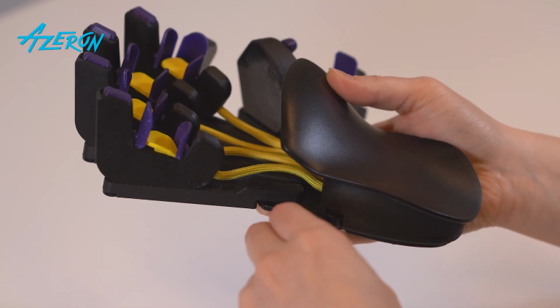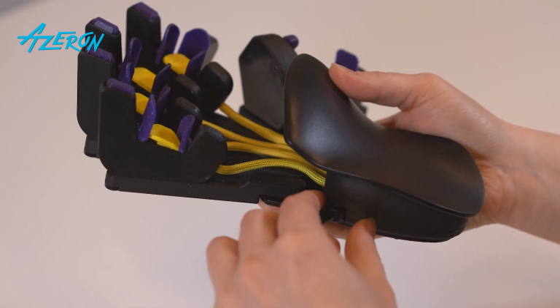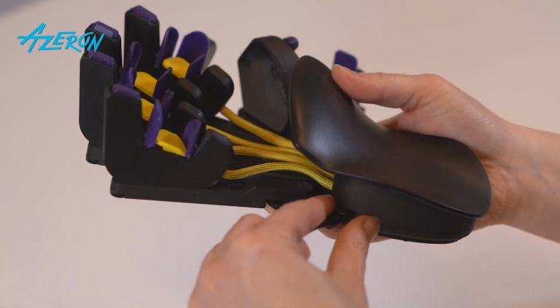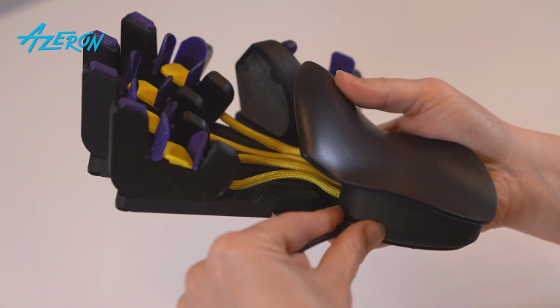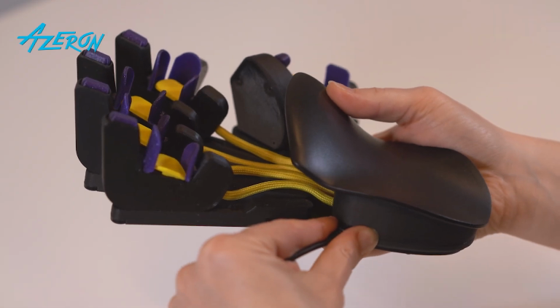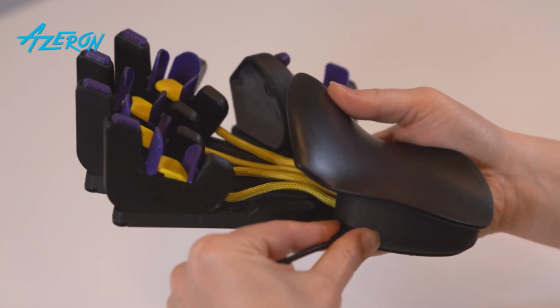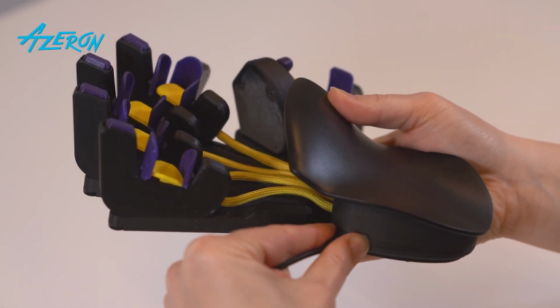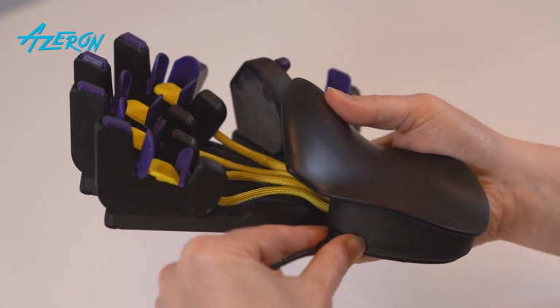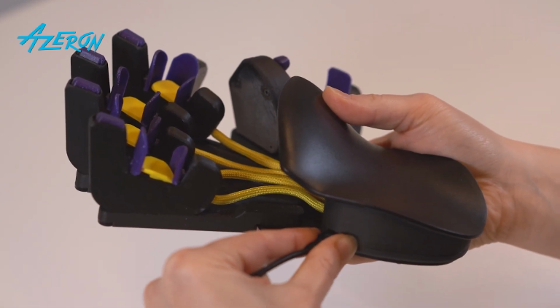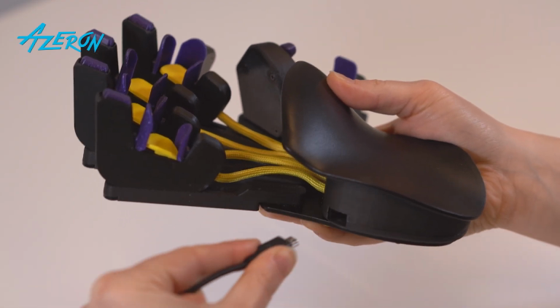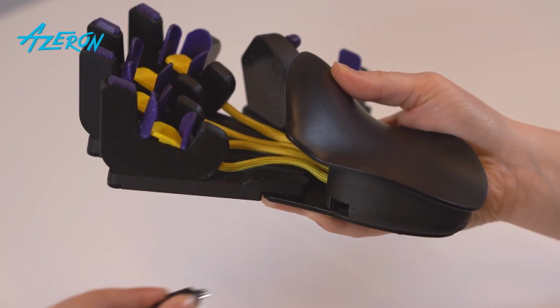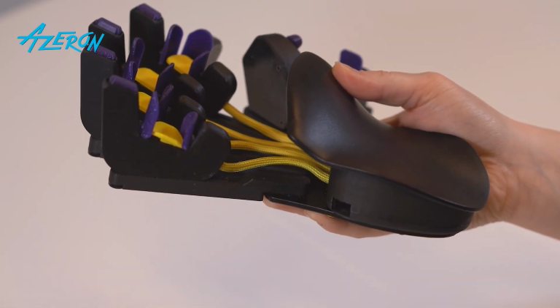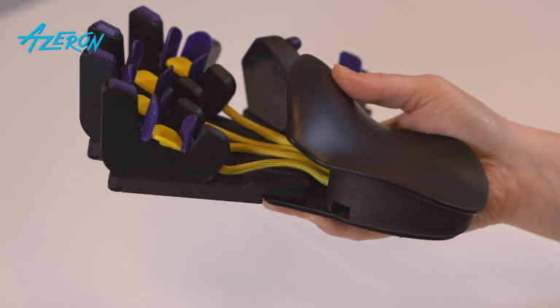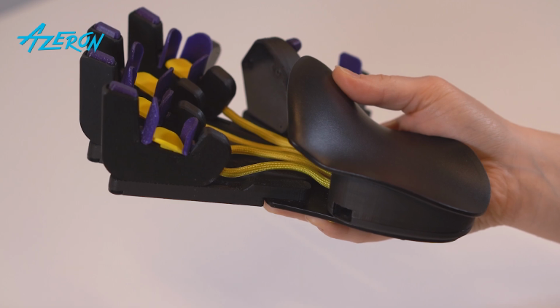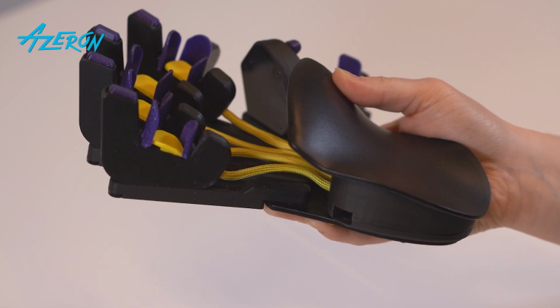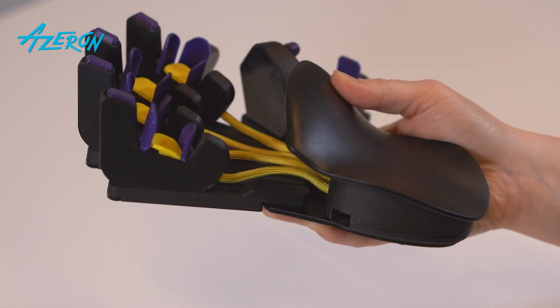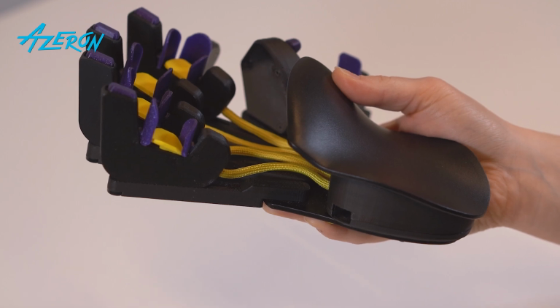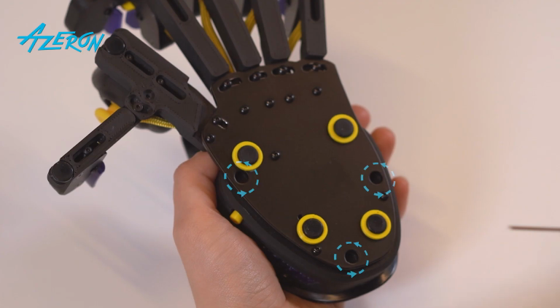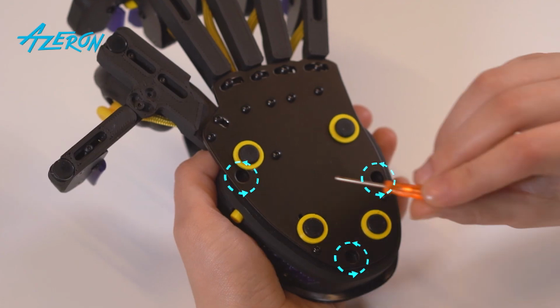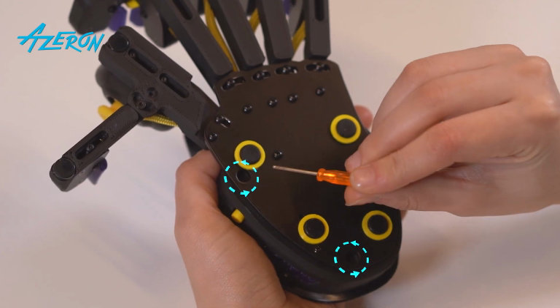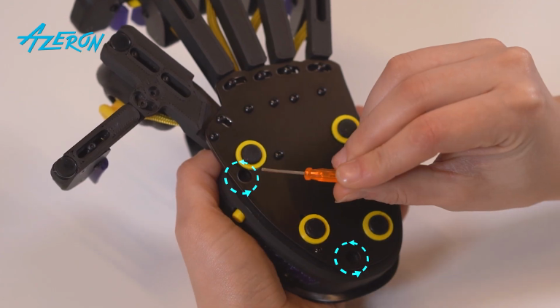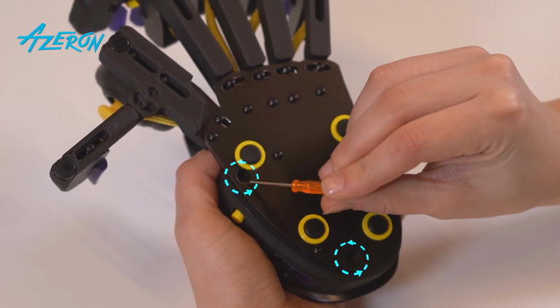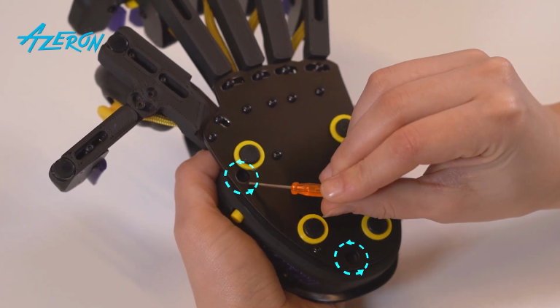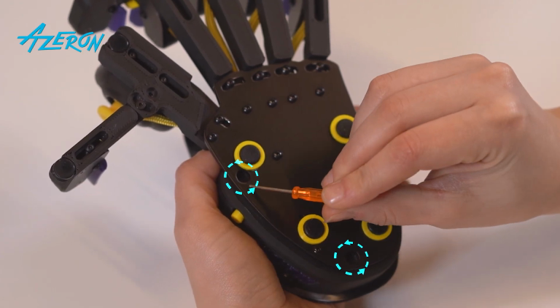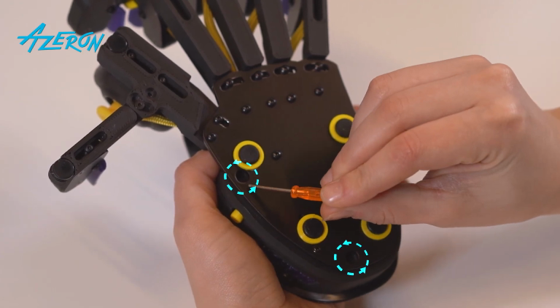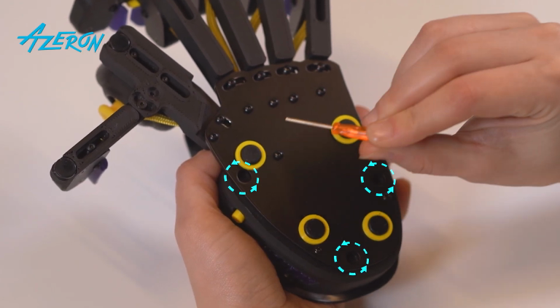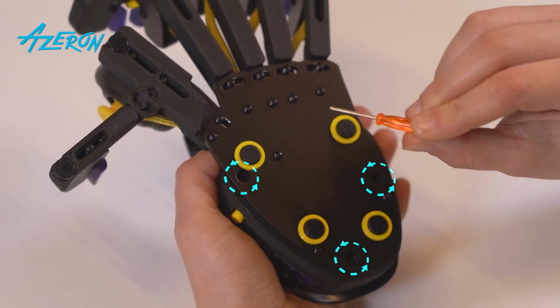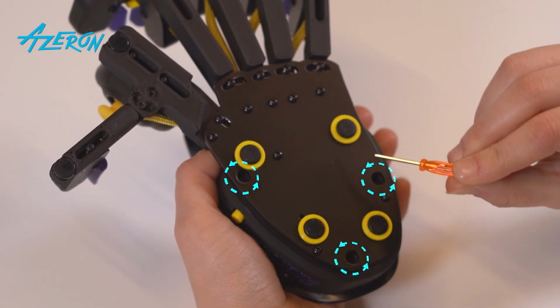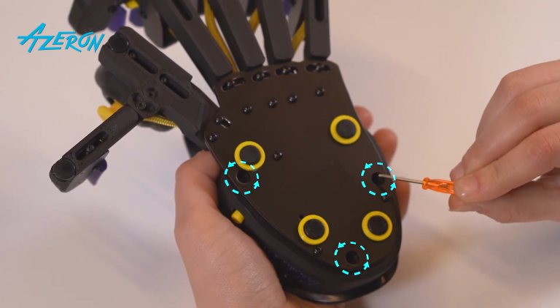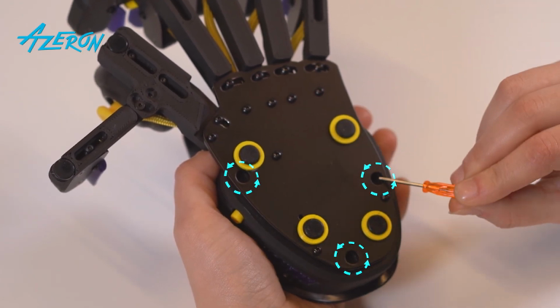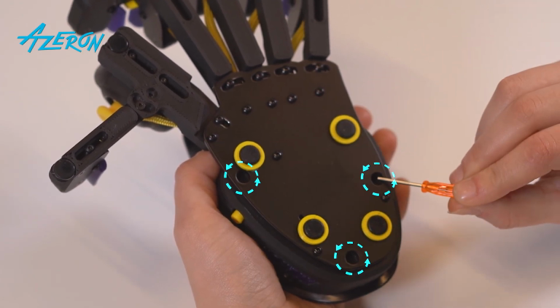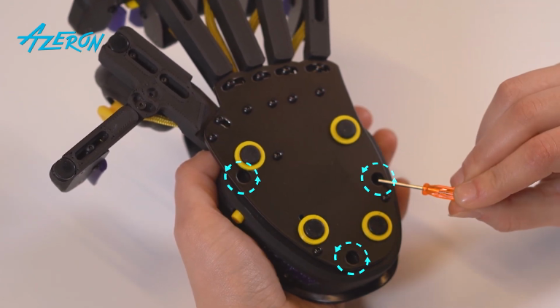Unplug the keypad. Unscrew these screws using the hex screwdriver.